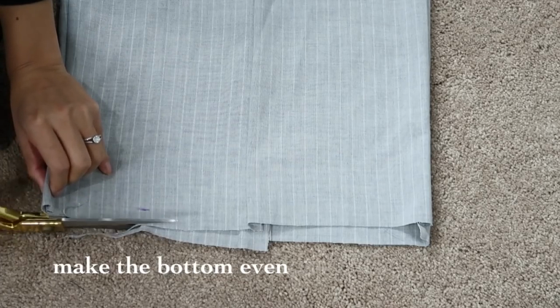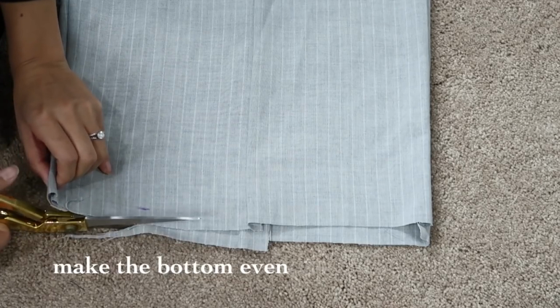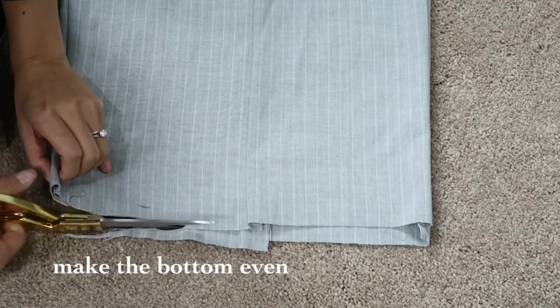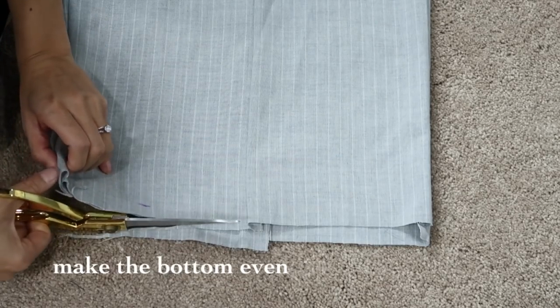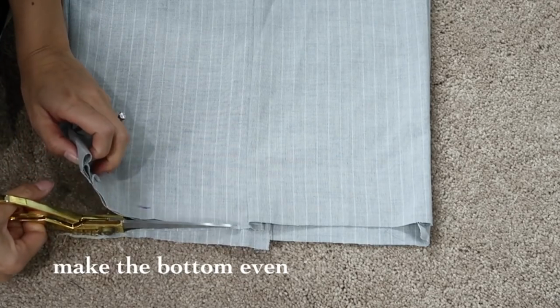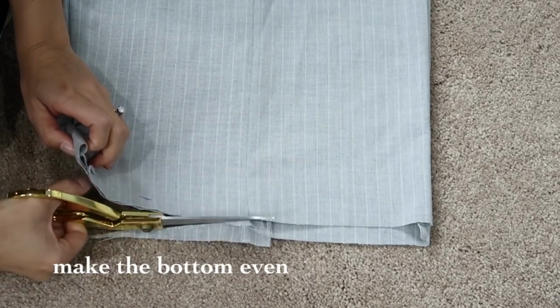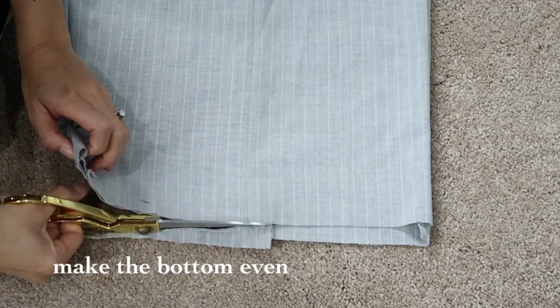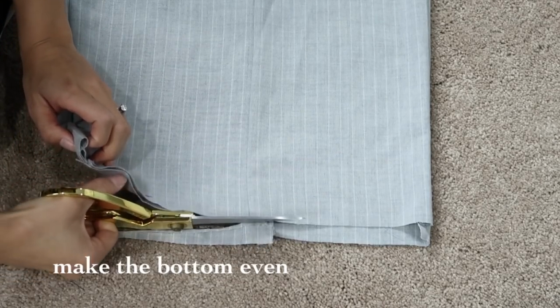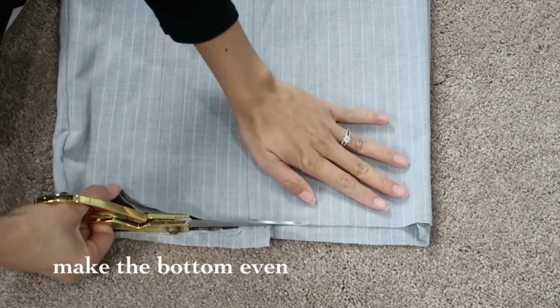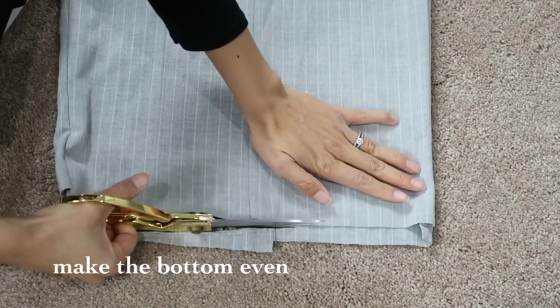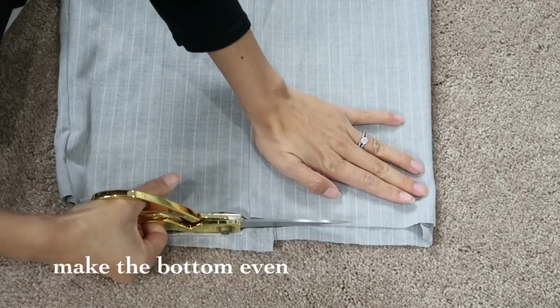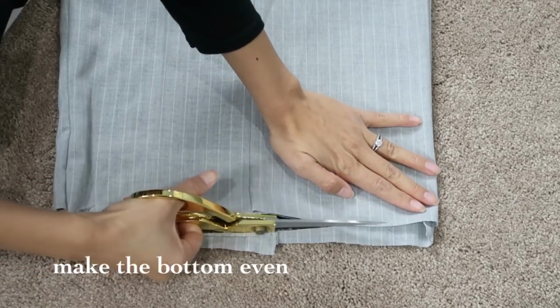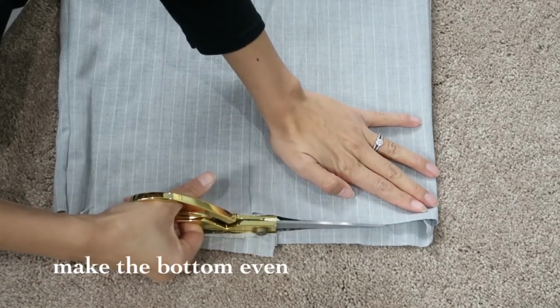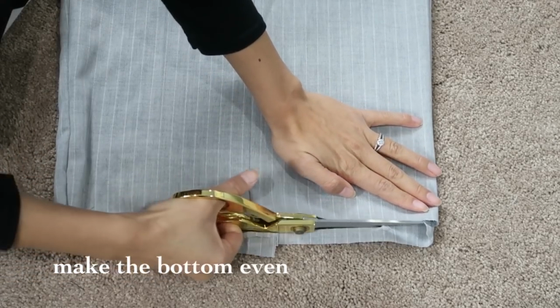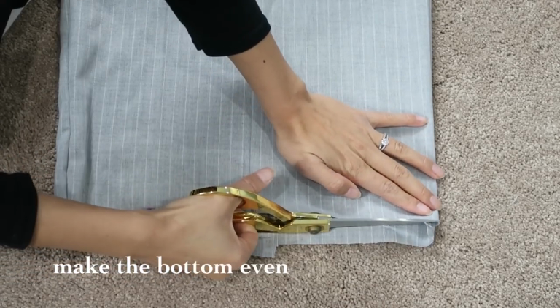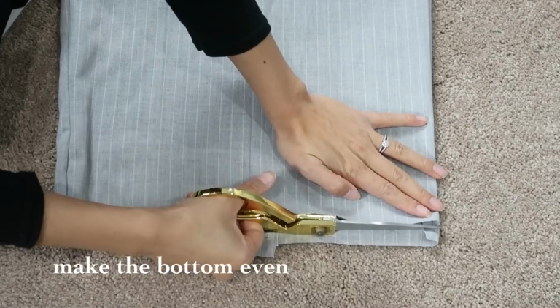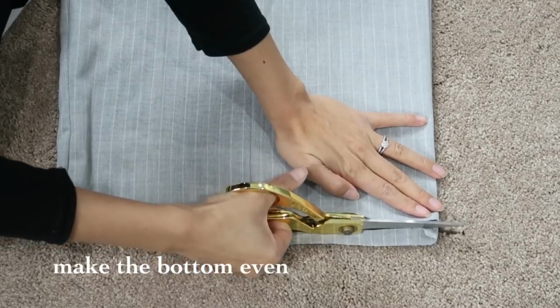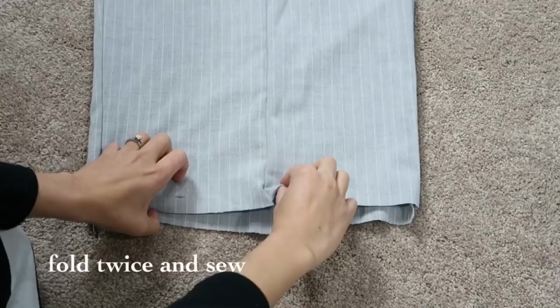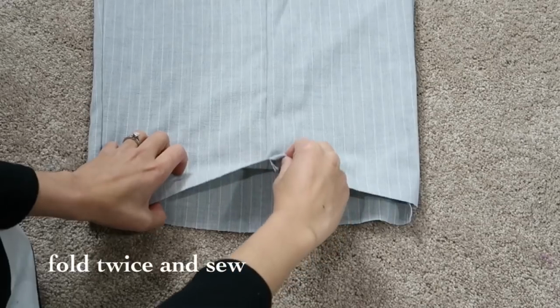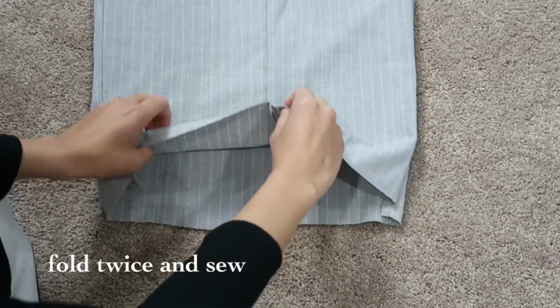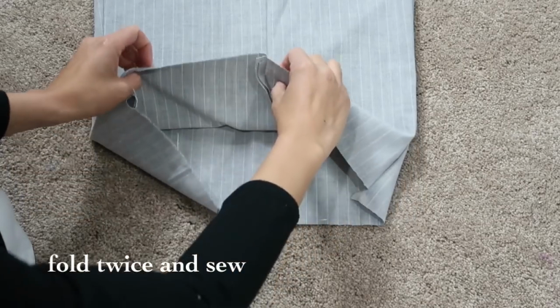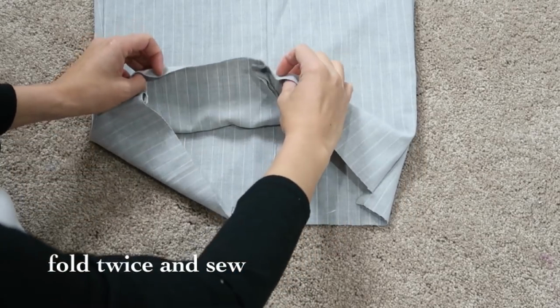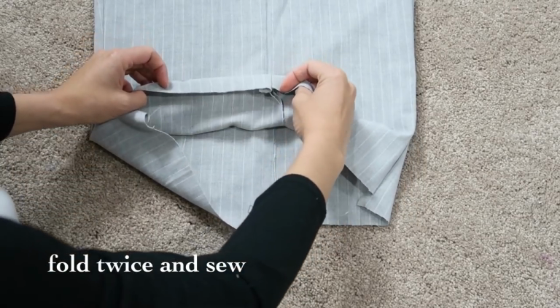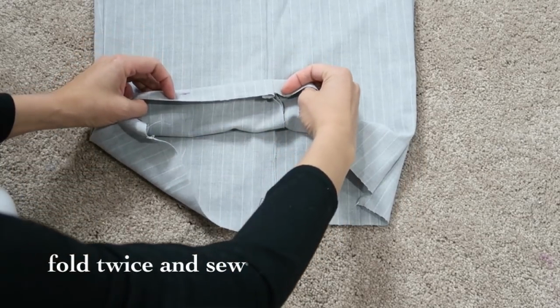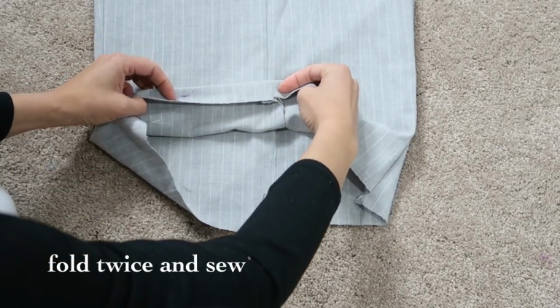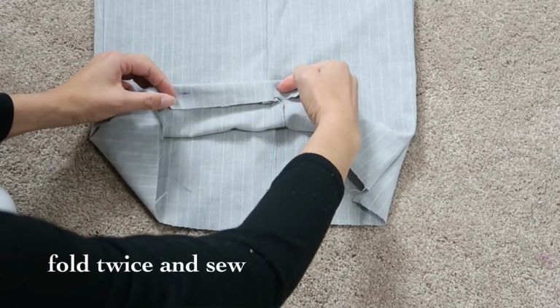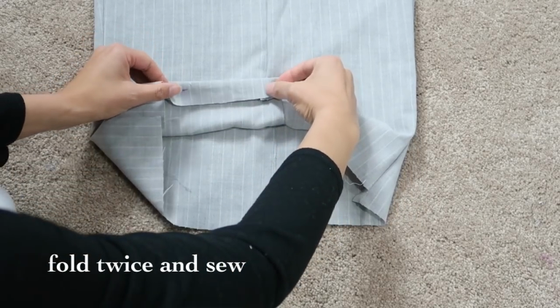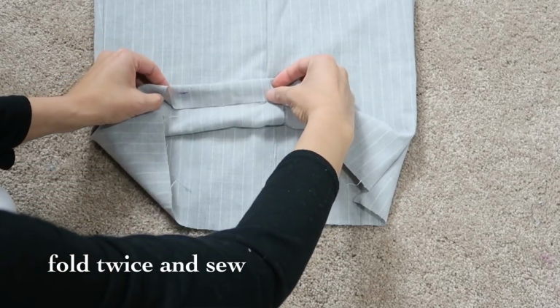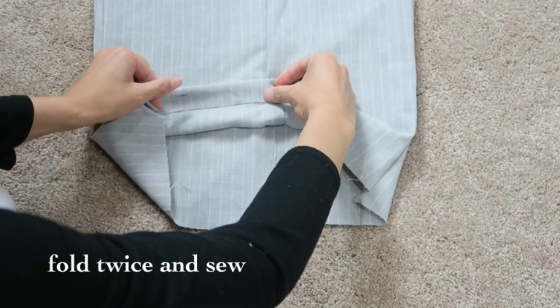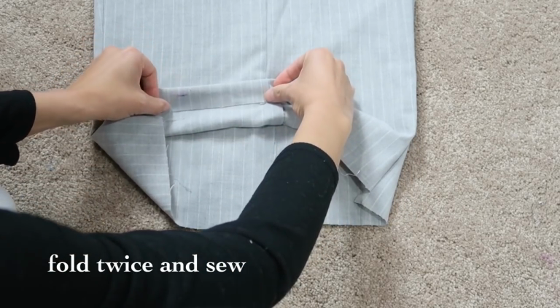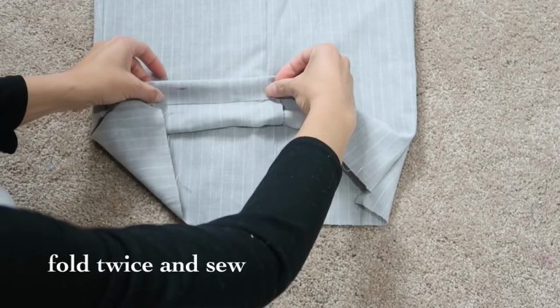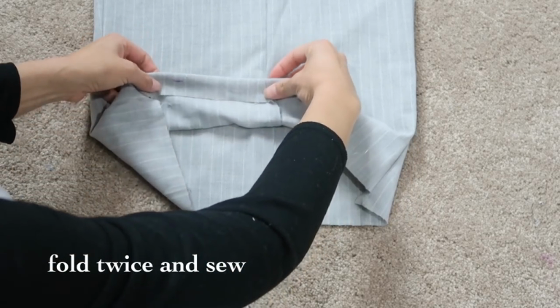Make sure the bottom is even. Fold twice and sew a hem.